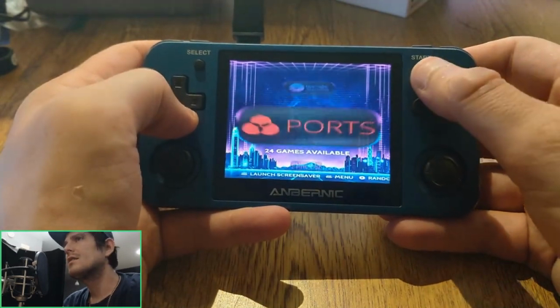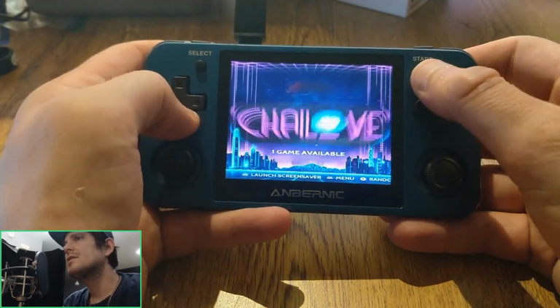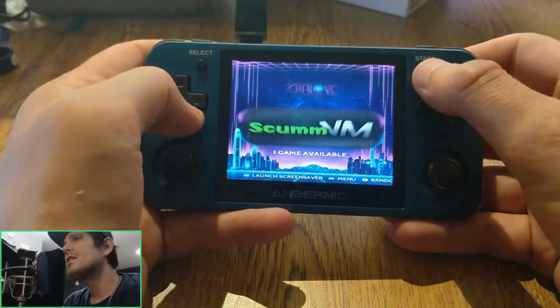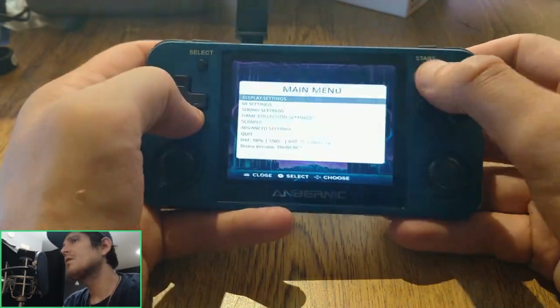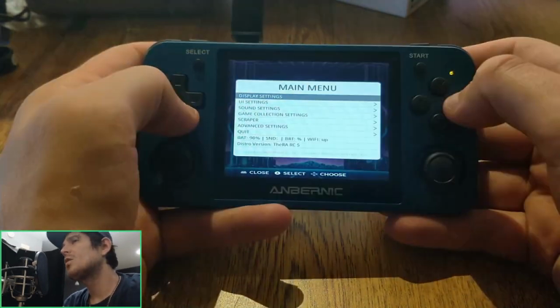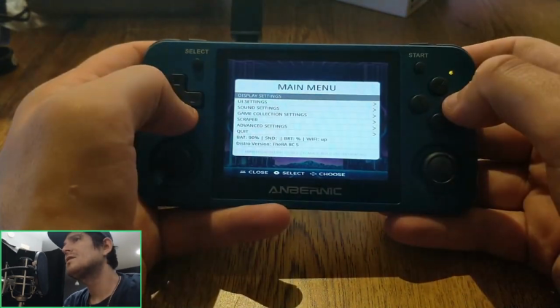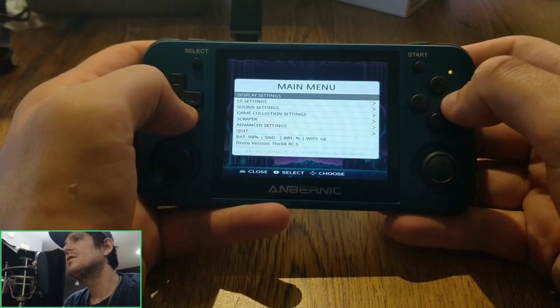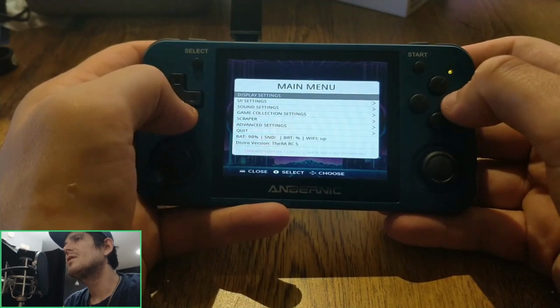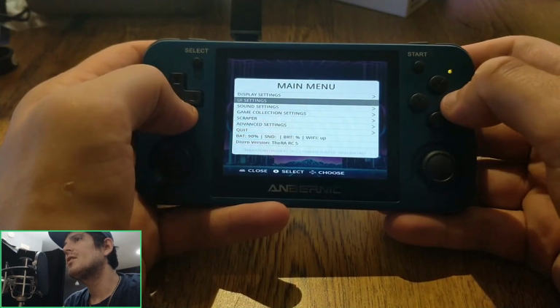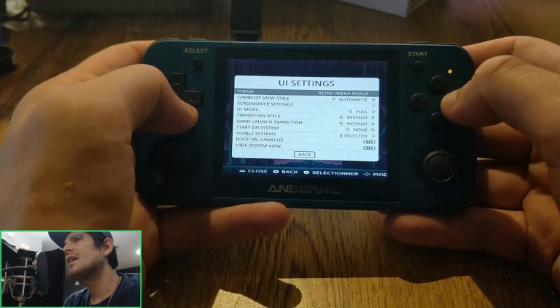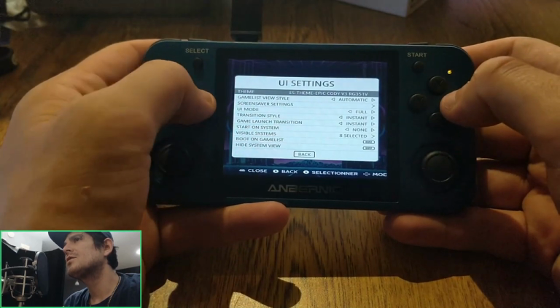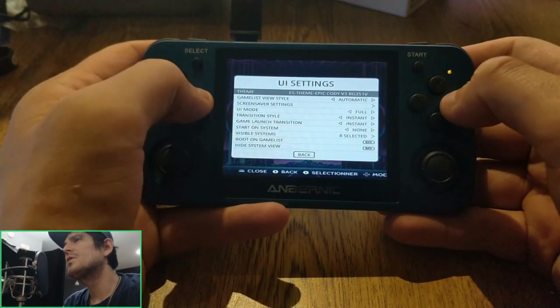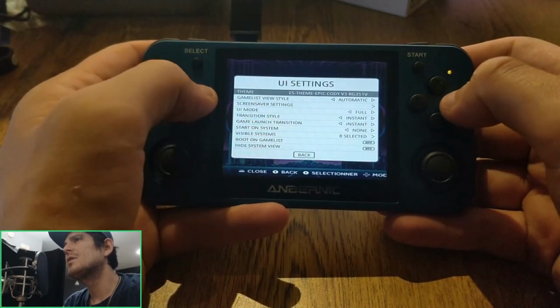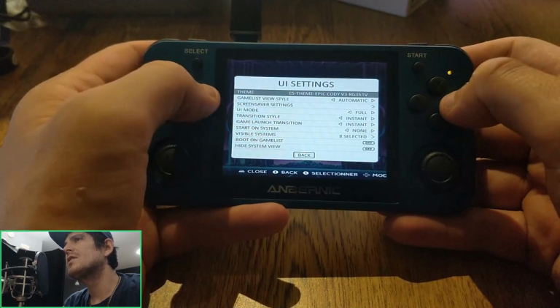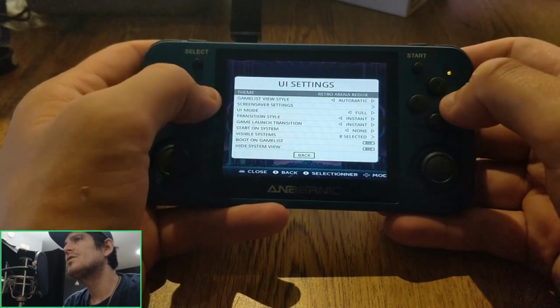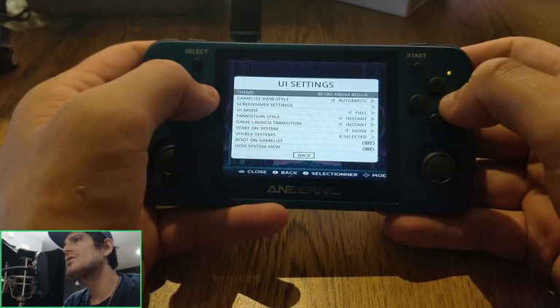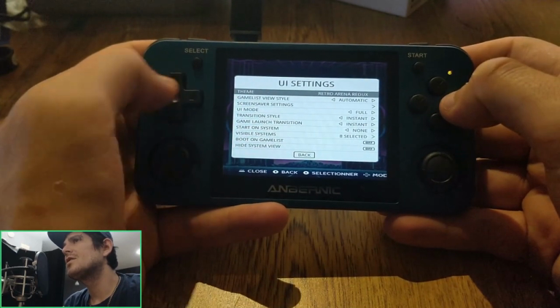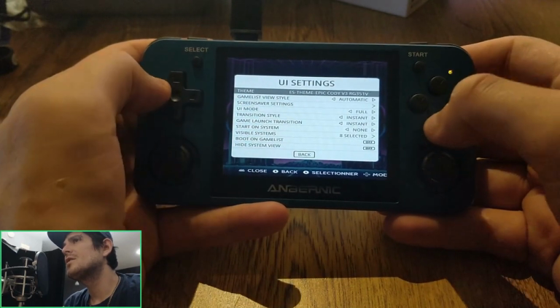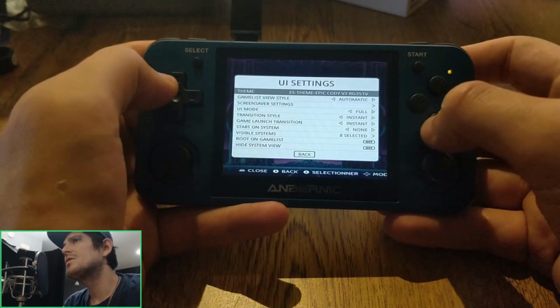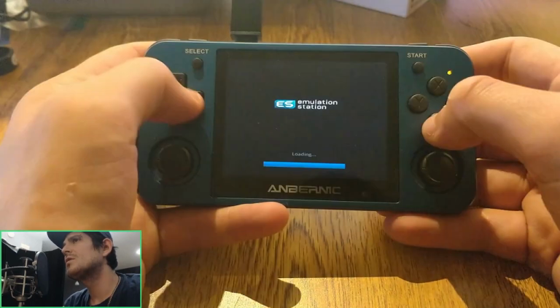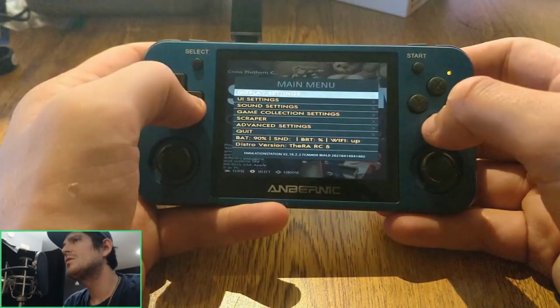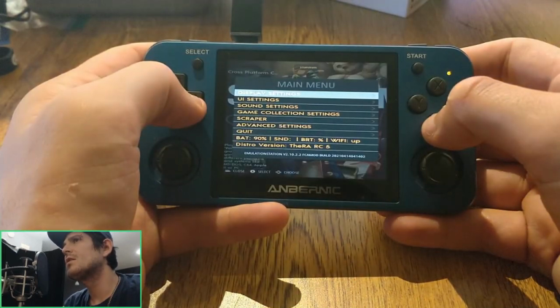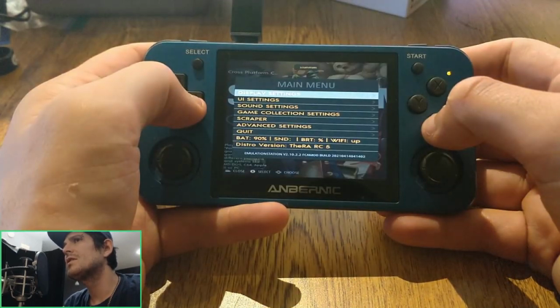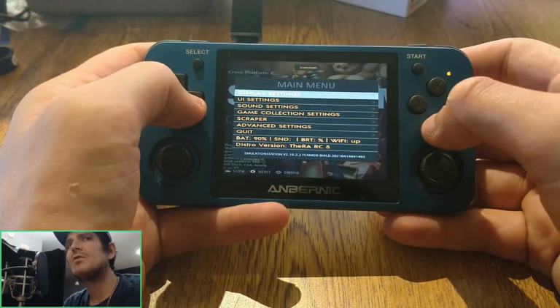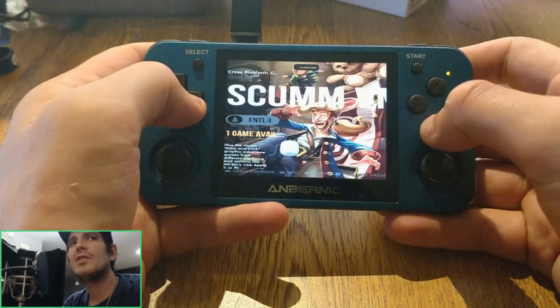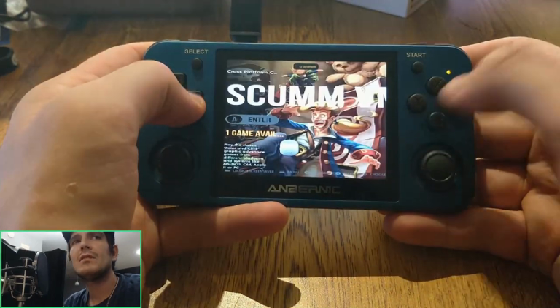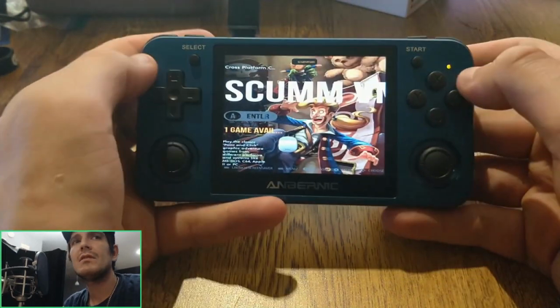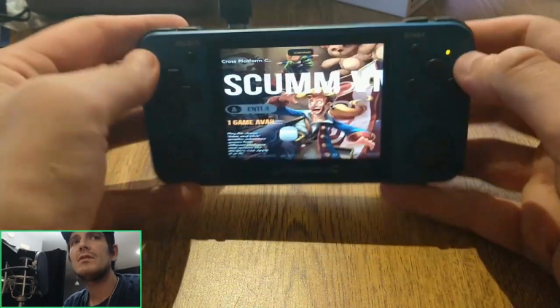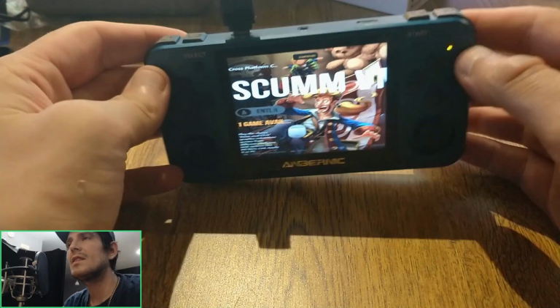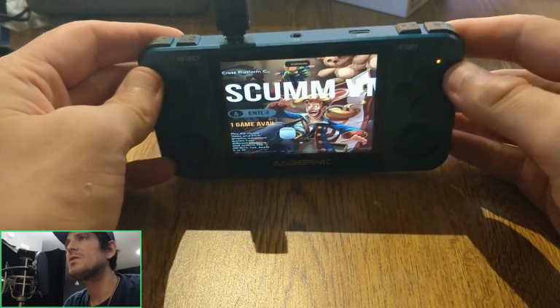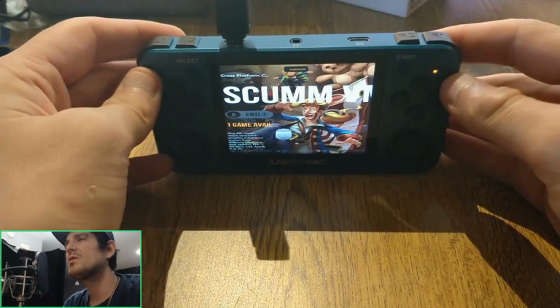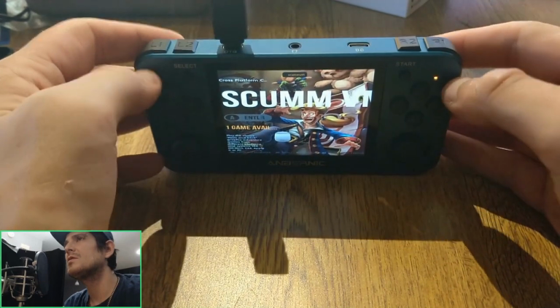Since the time I recorded this video, I actually rebuilt Emulation Station to not use LibGo2, in order to get rid of the stretching, so that's been sorted as well.